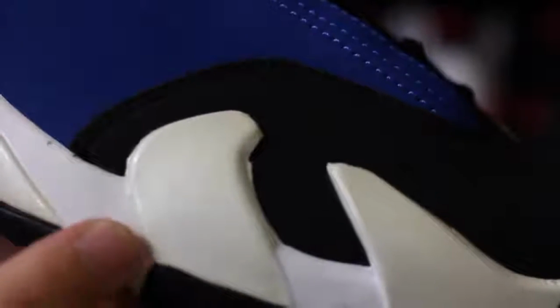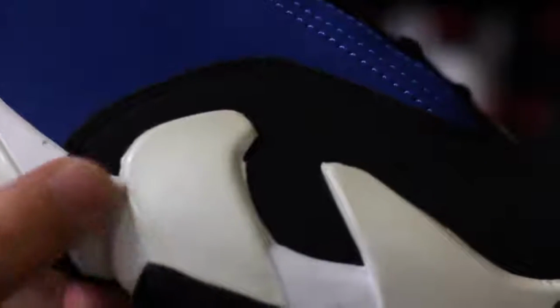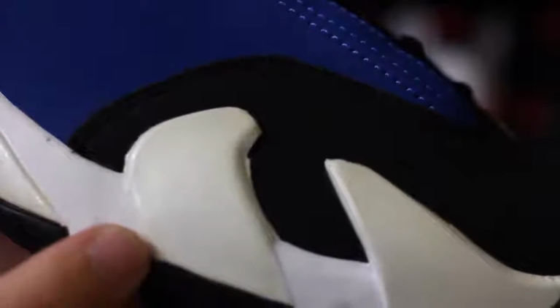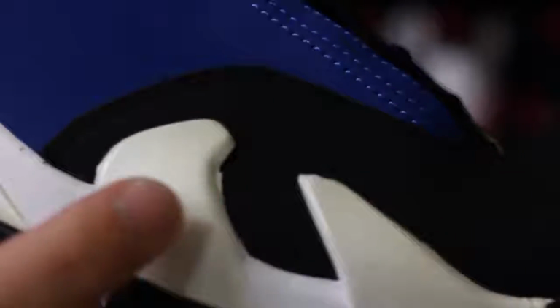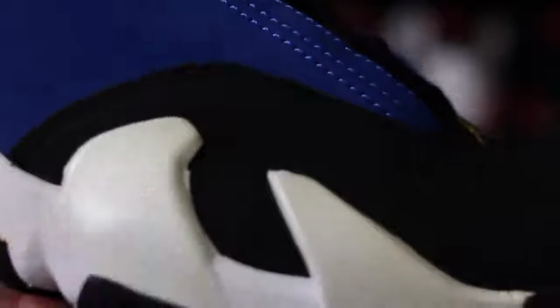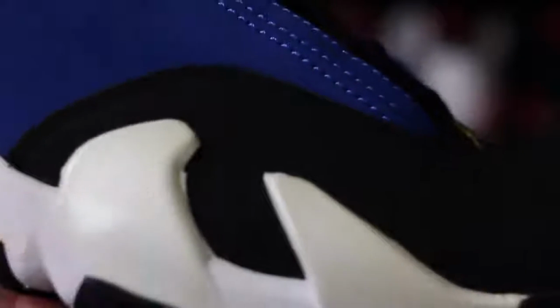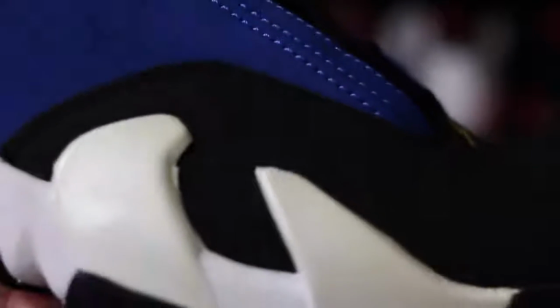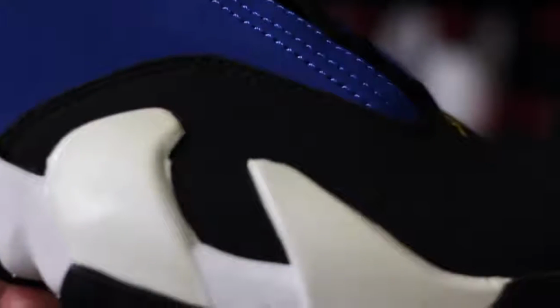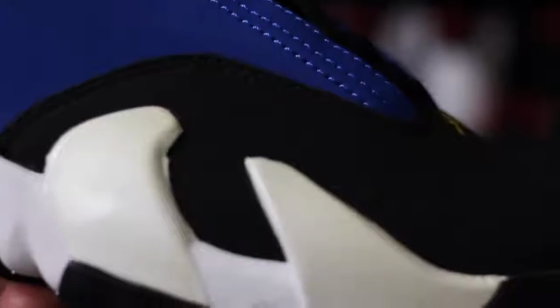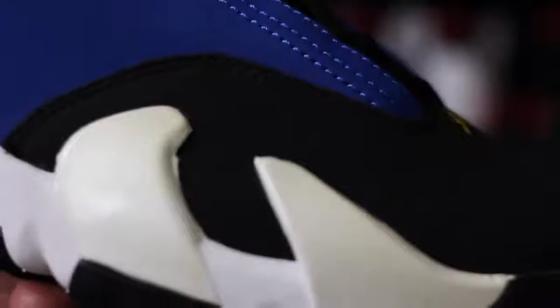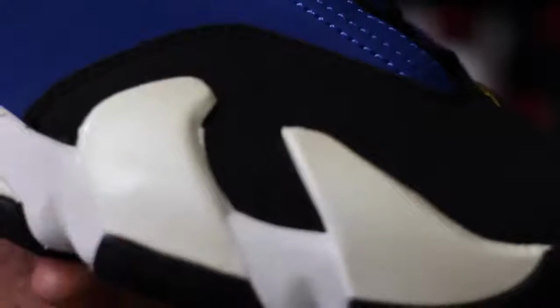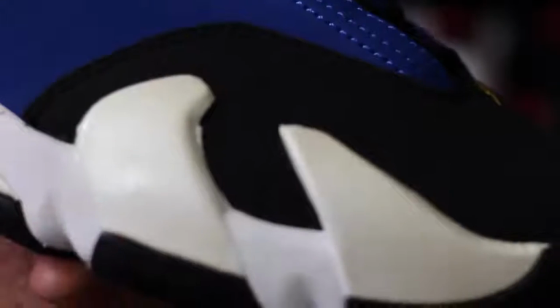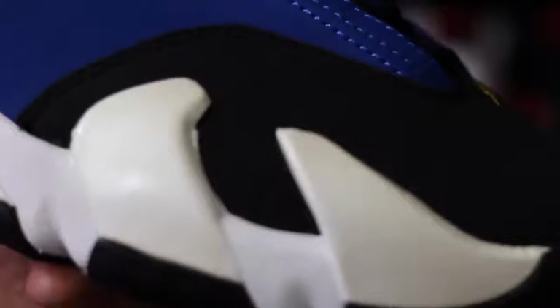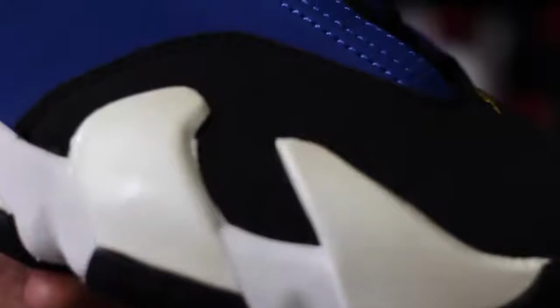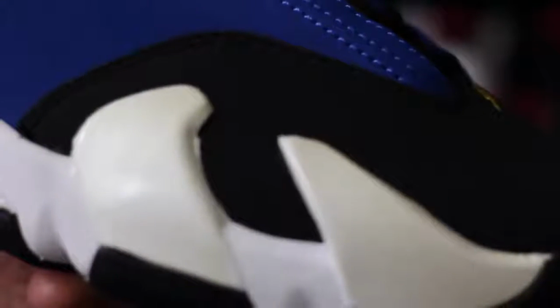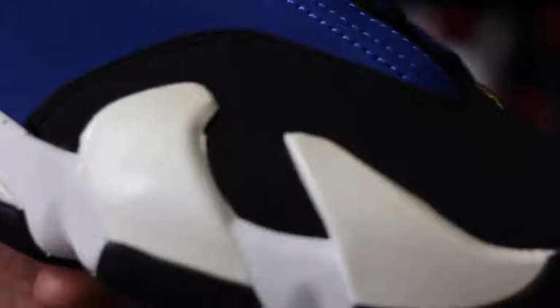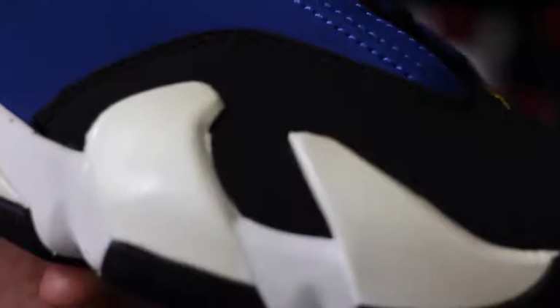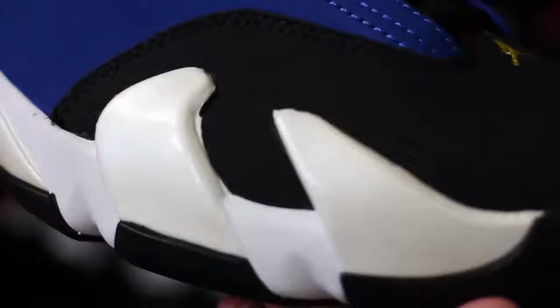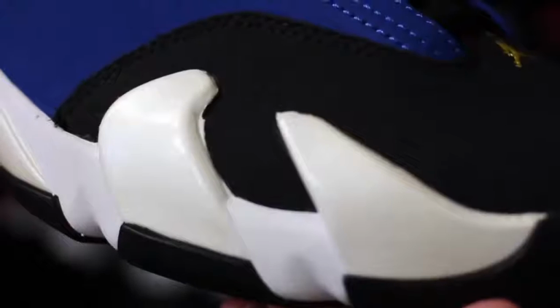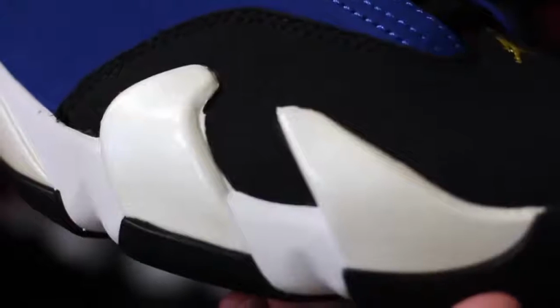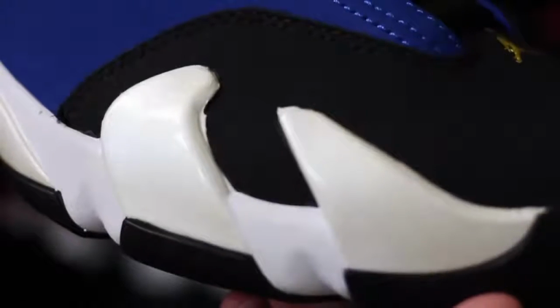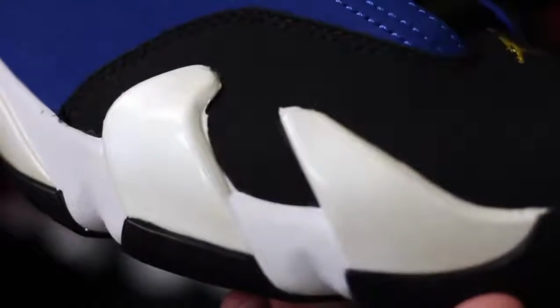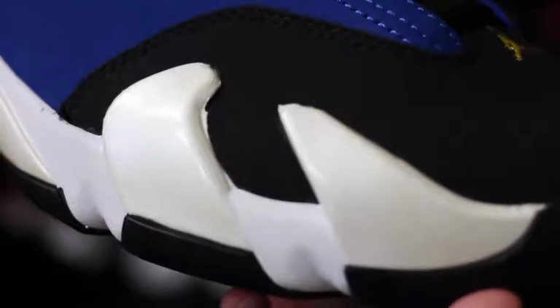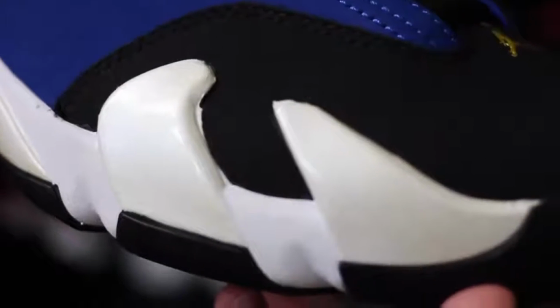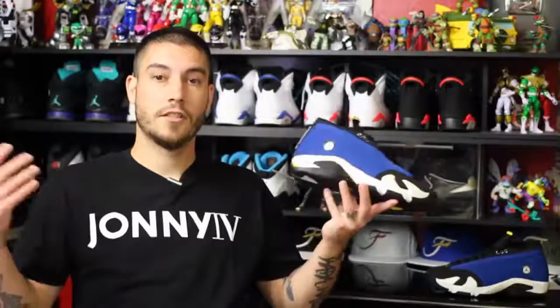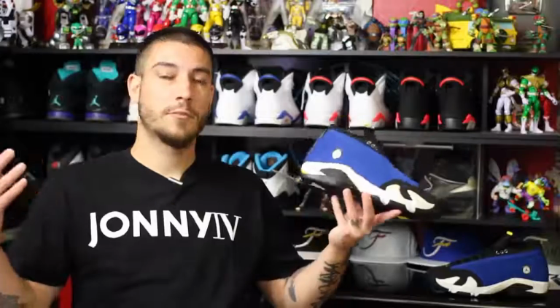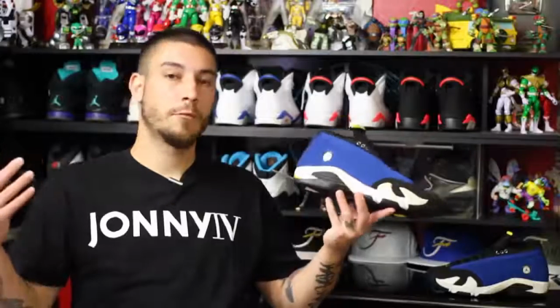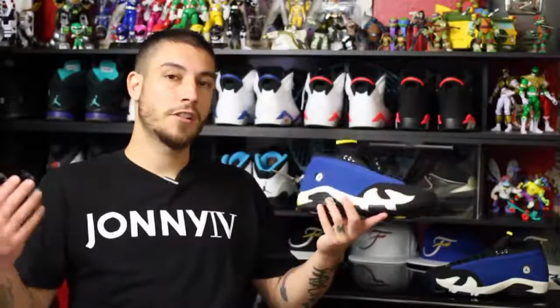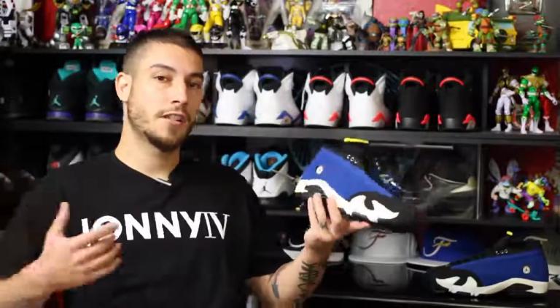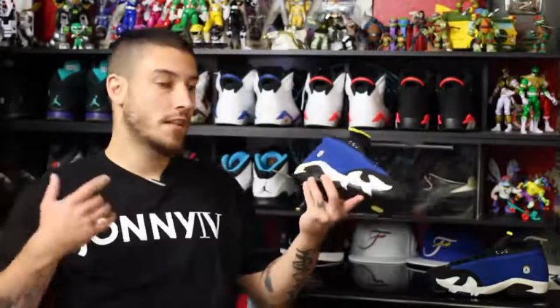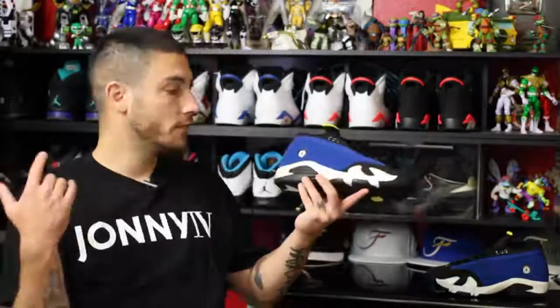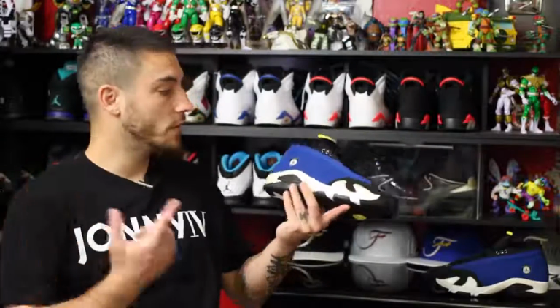Hopefully you guys could see what I was talking about with the slight yellow tint. Stark white versus slightly yellow — this is the way they're supposed to be, and I think they look dope.